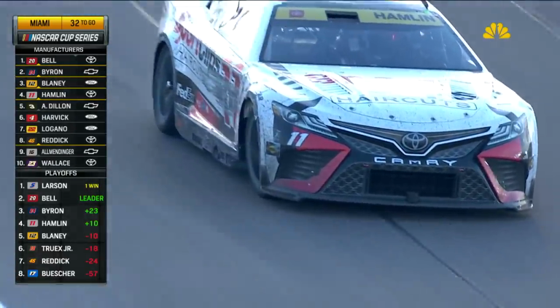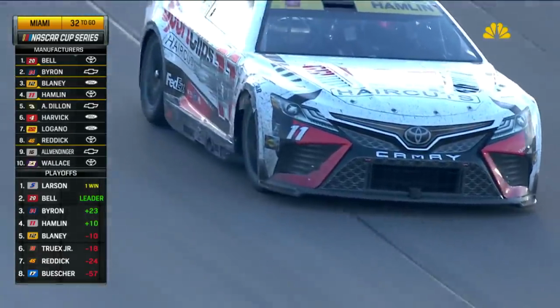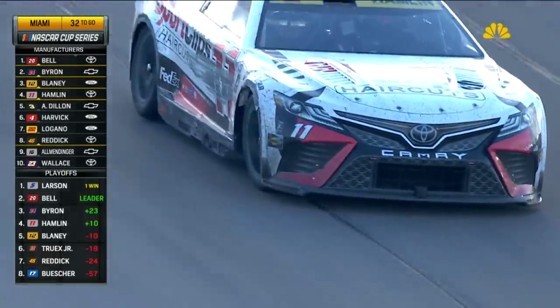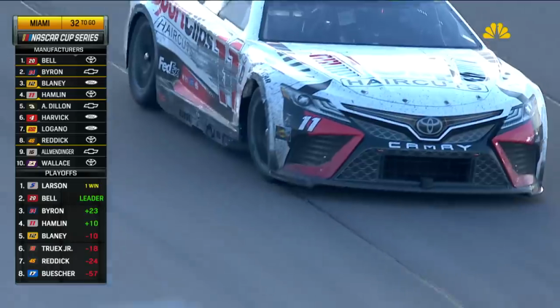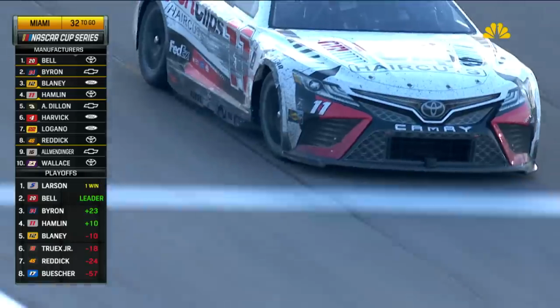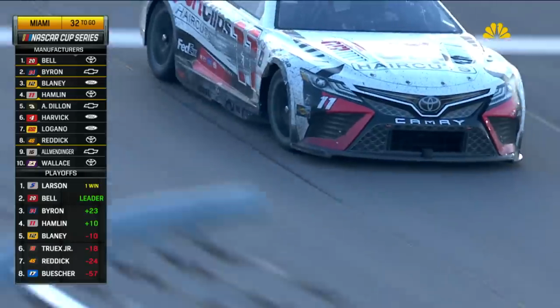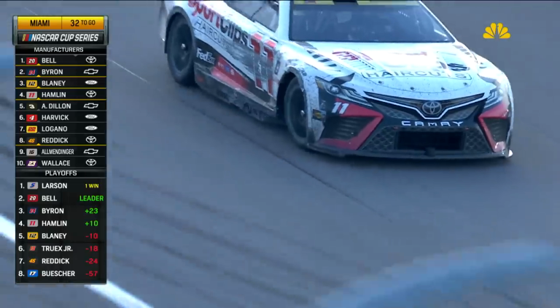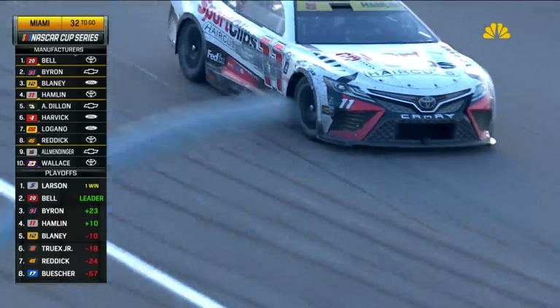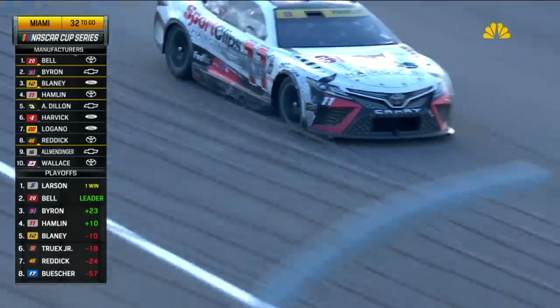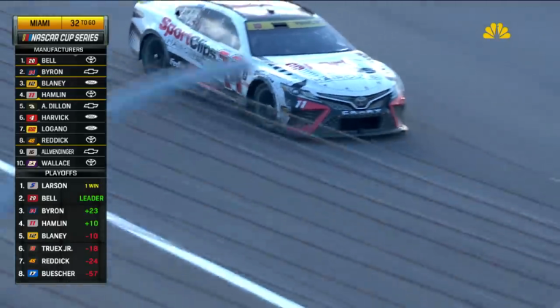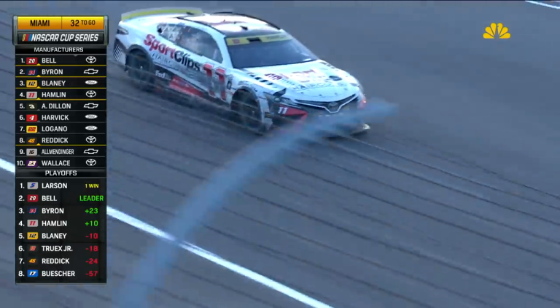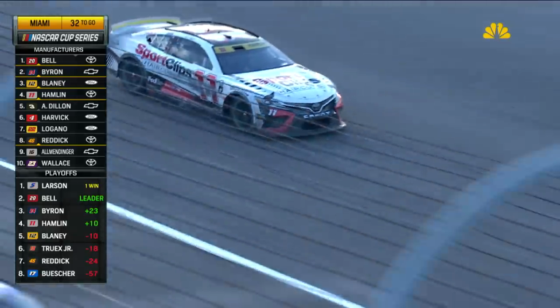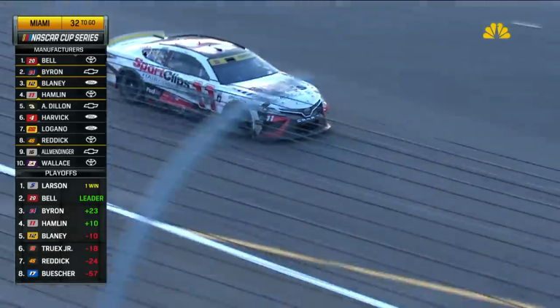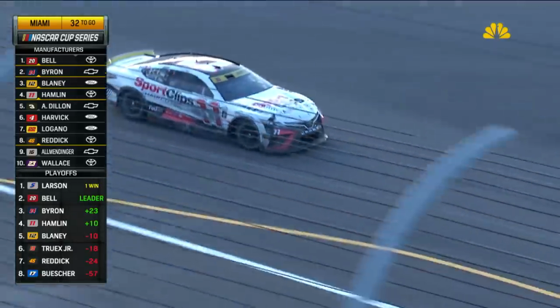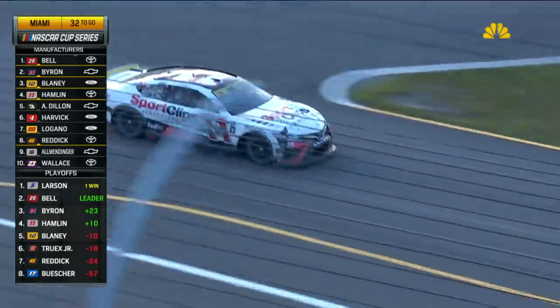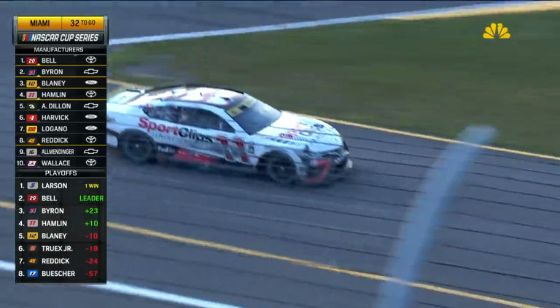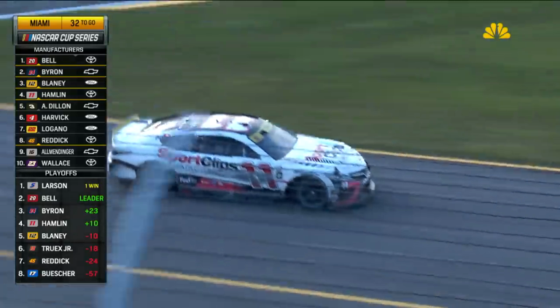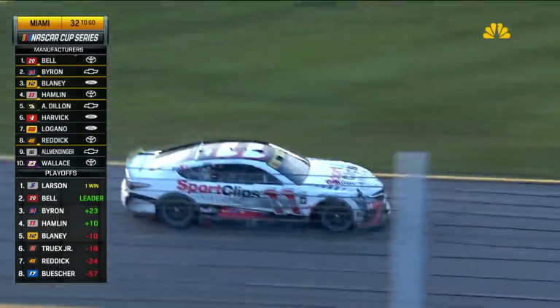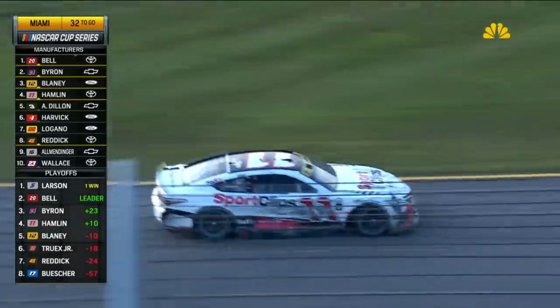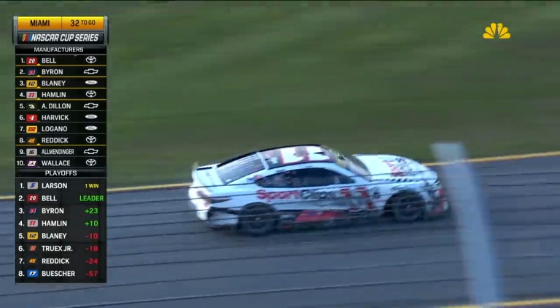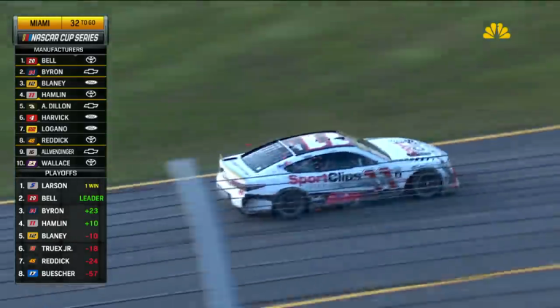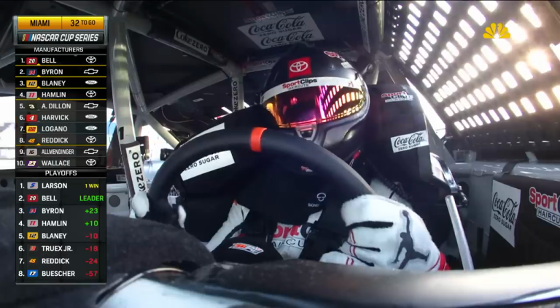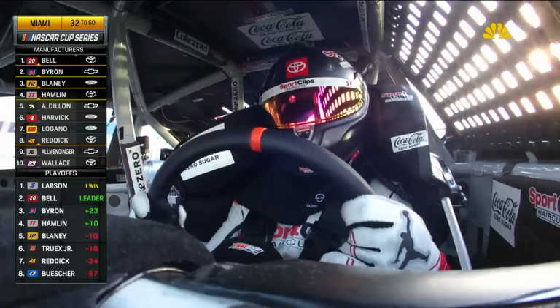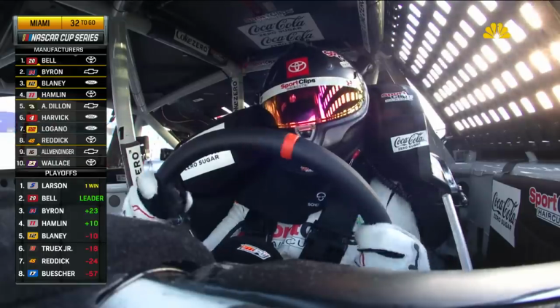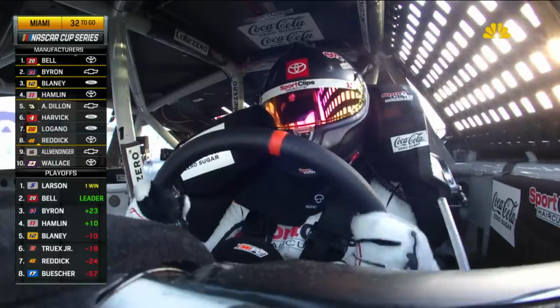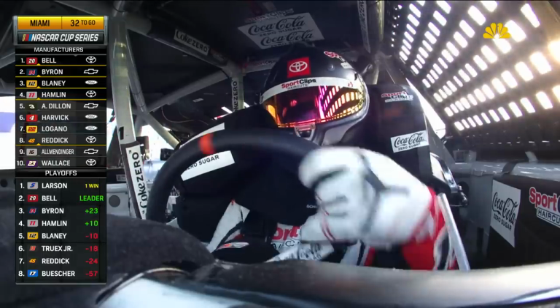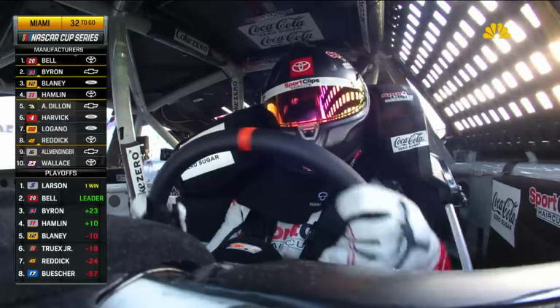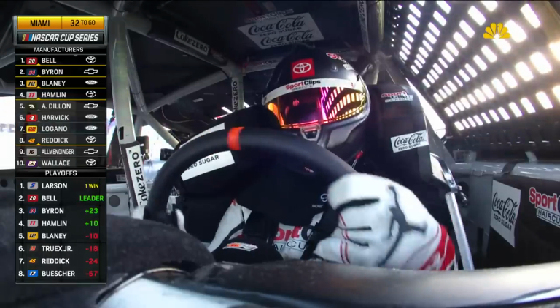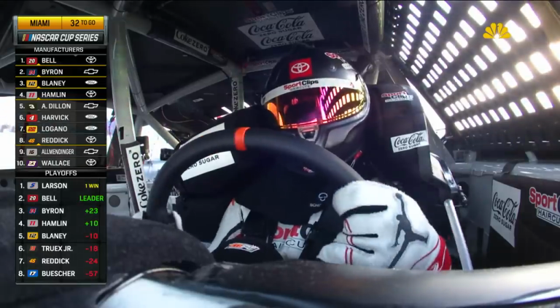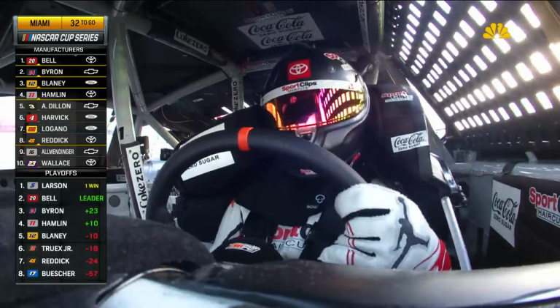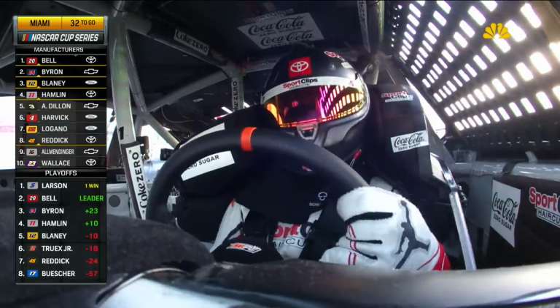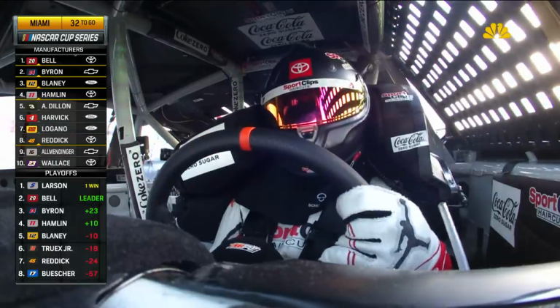Before the contact, Denny Hamlin was 10 points above the cut line. We'll see how this is going to affect this team.